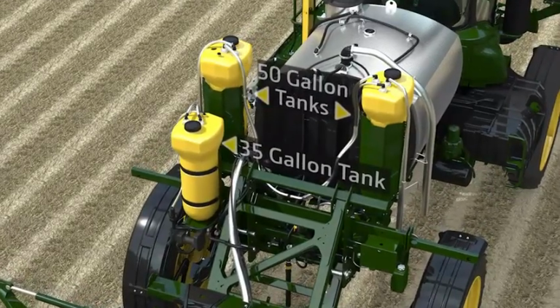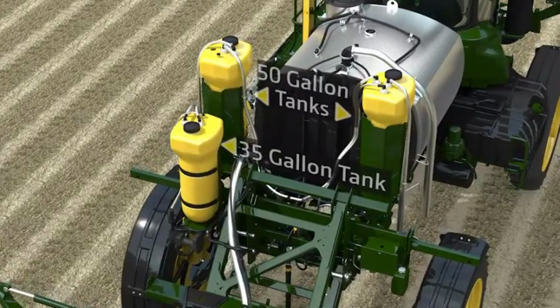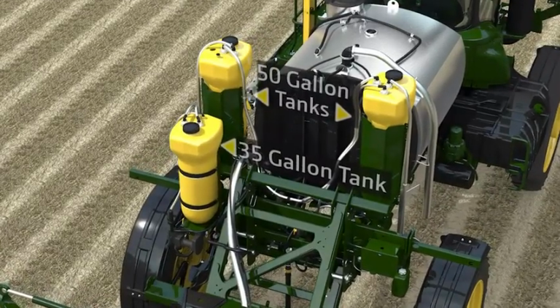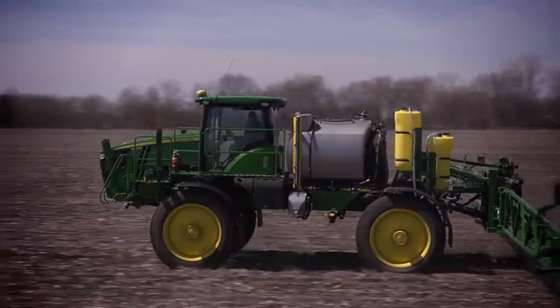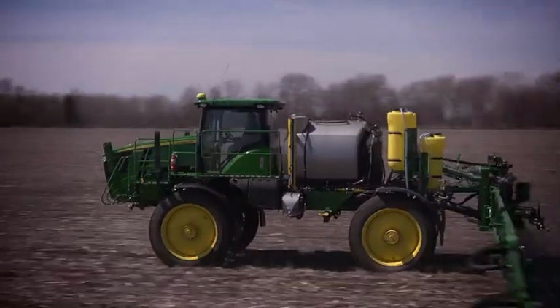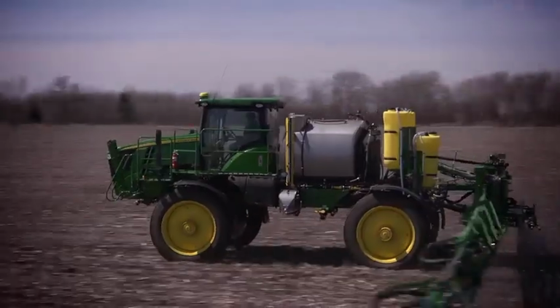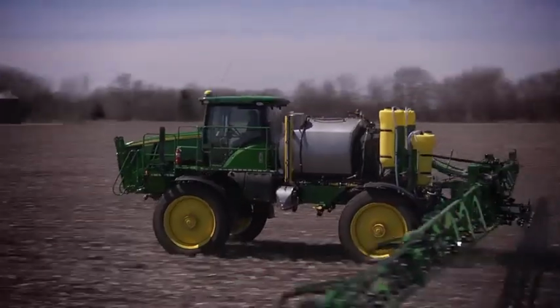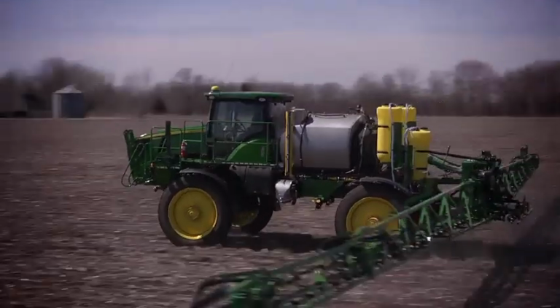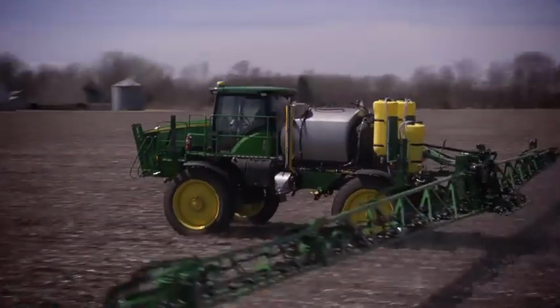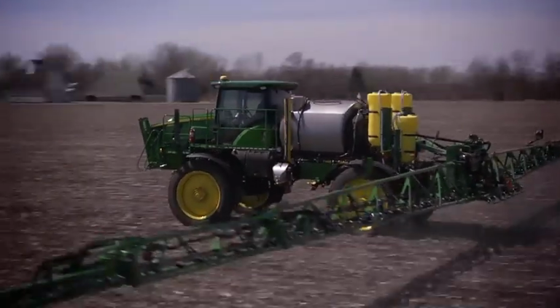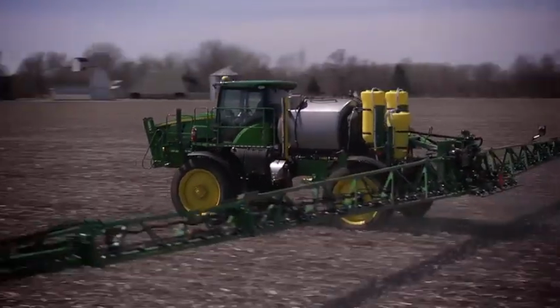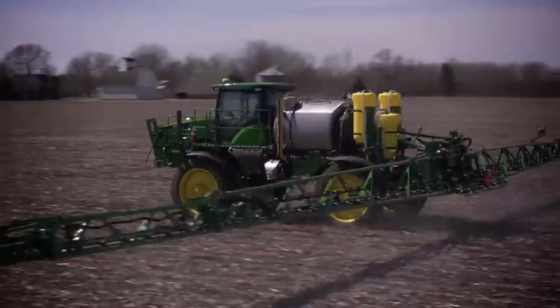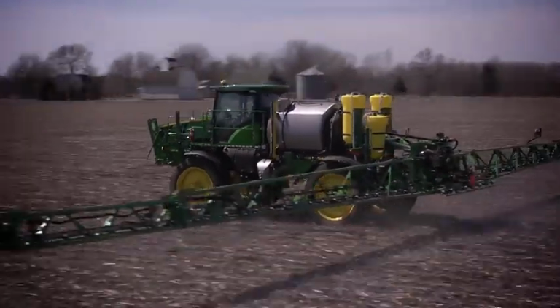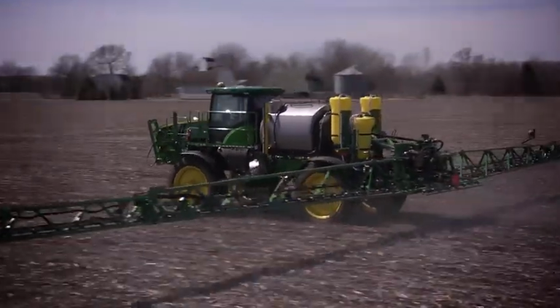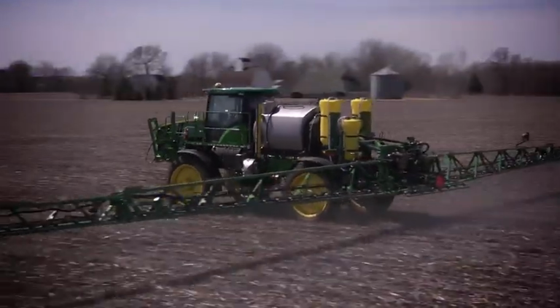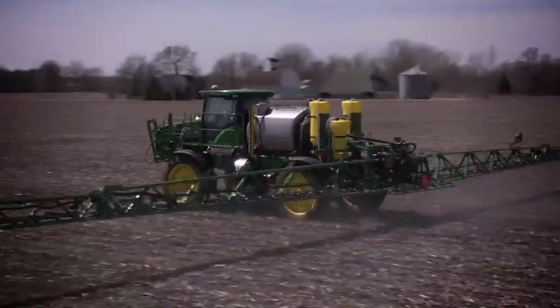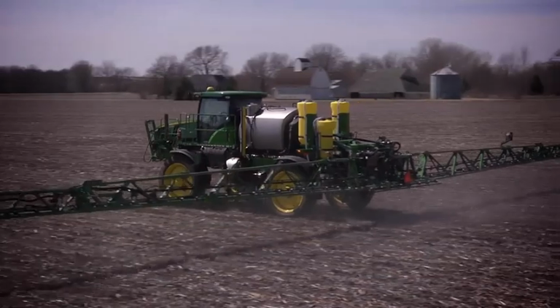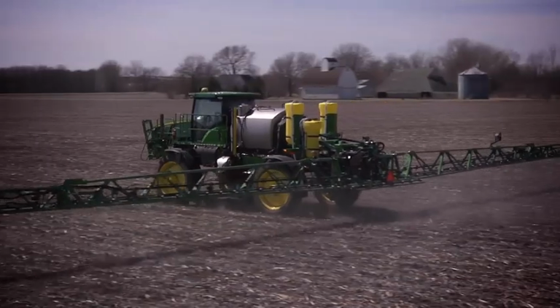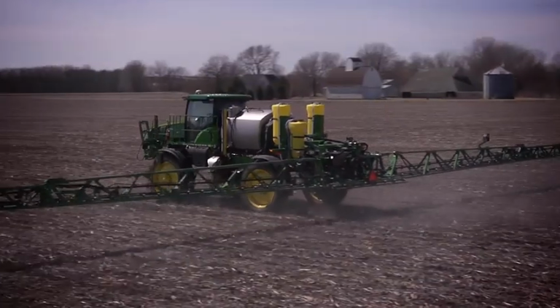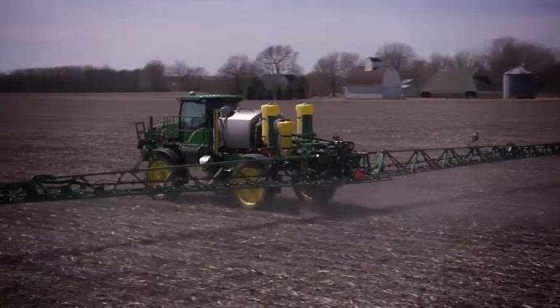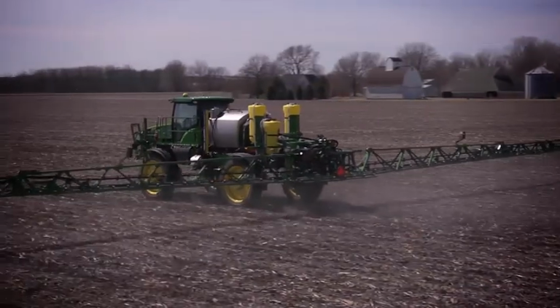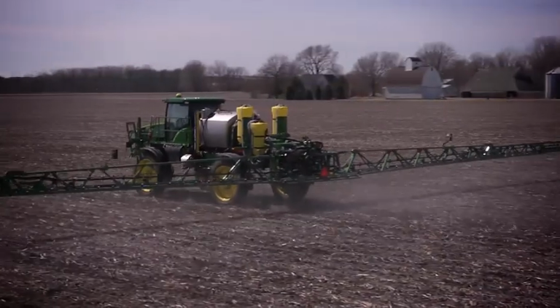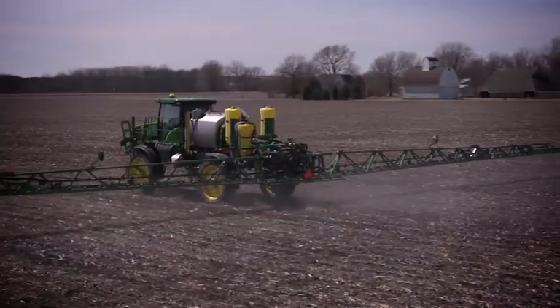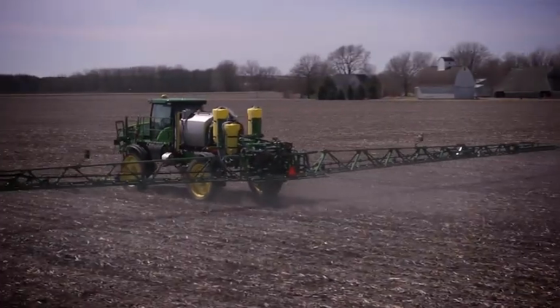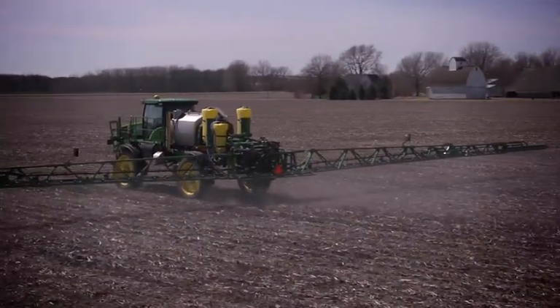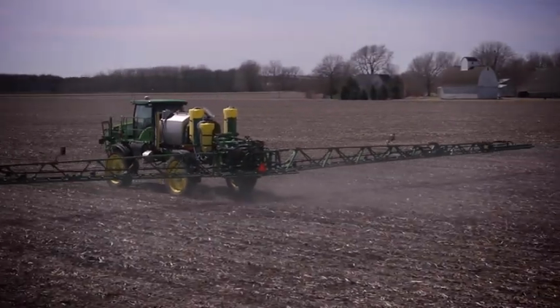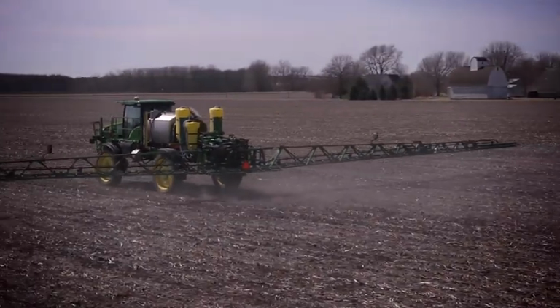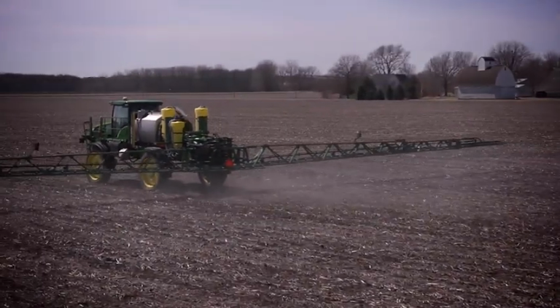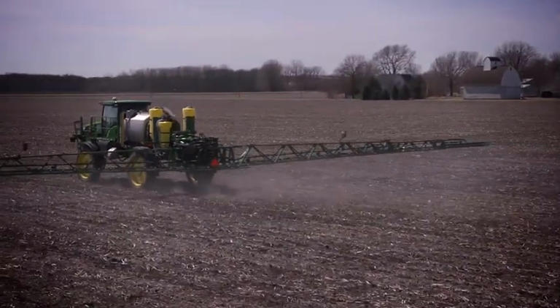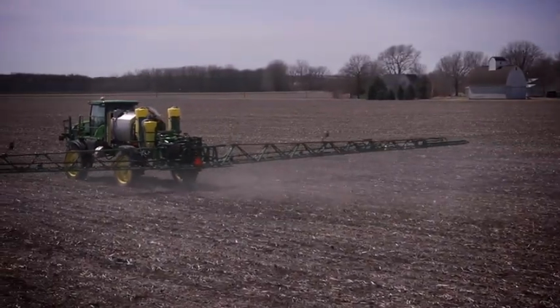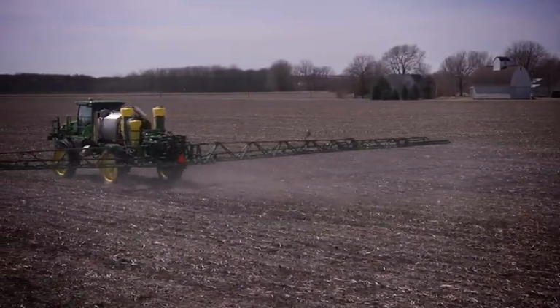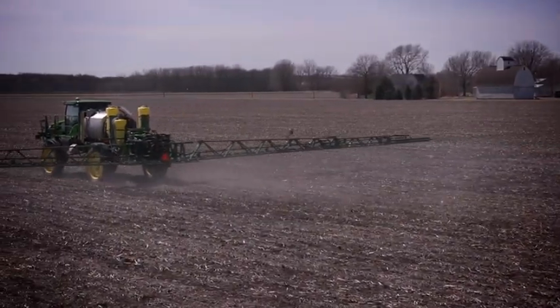Choose from two capacities of direct injection tanks to match the John Deere sprayer you're using. Keep spraying until the direct injection tanks are empty, then repeat the process to boost your sprayer's productivity.